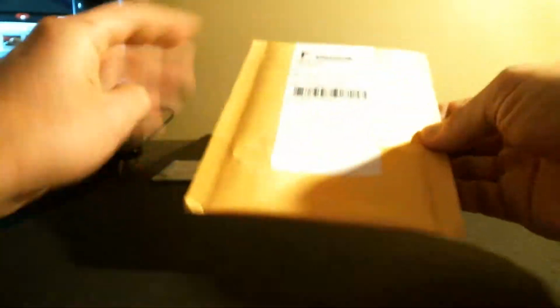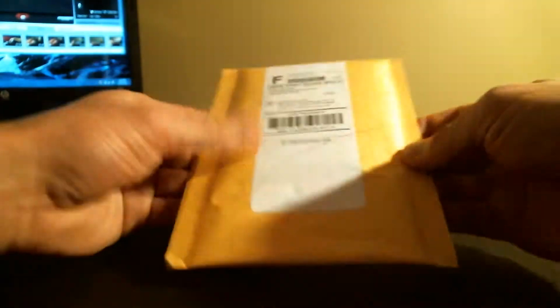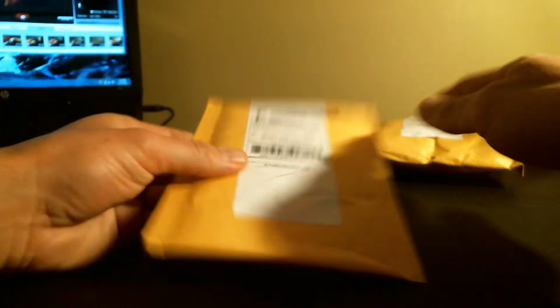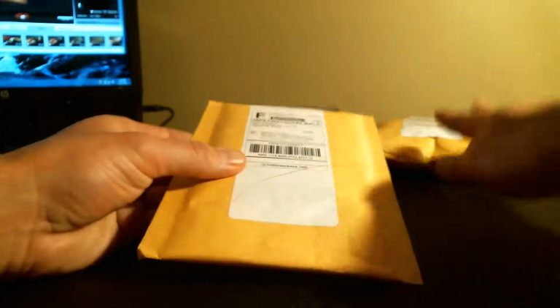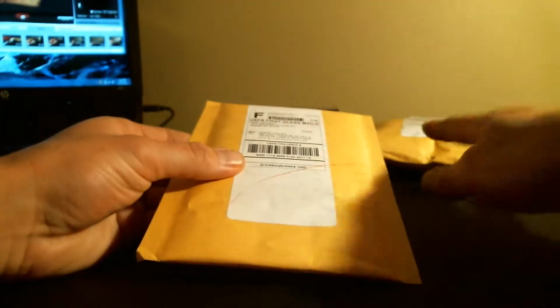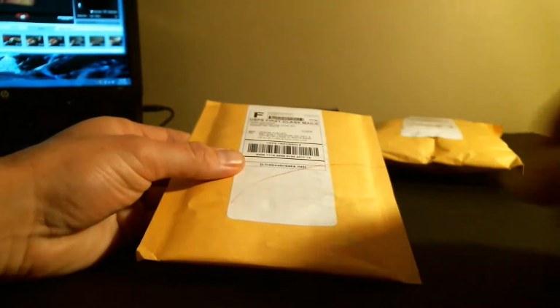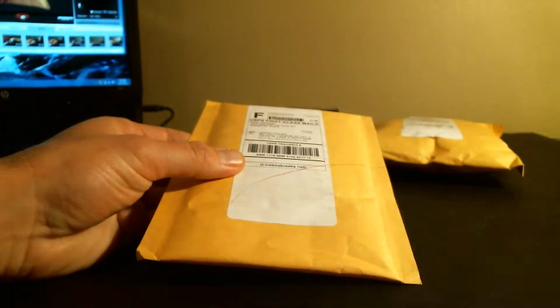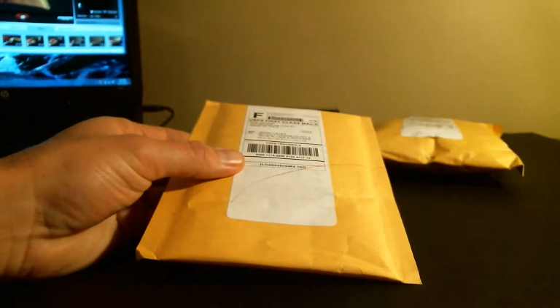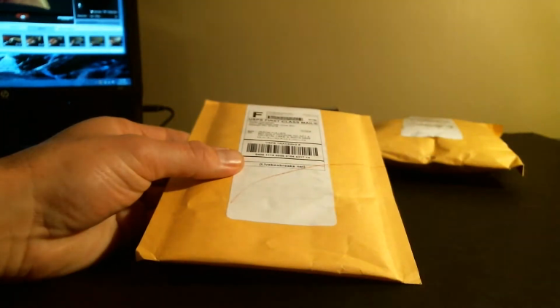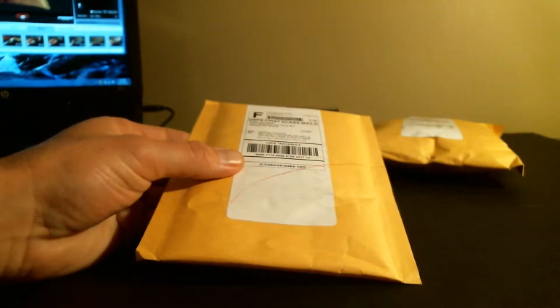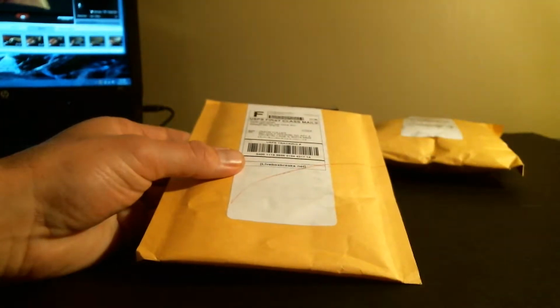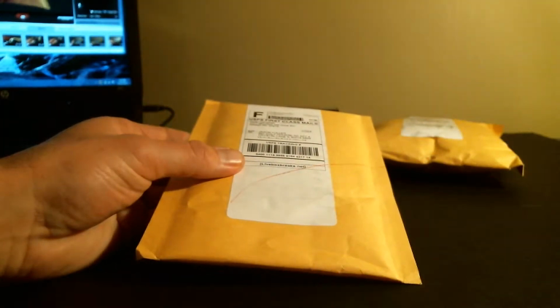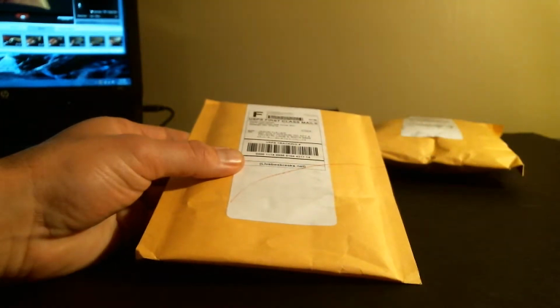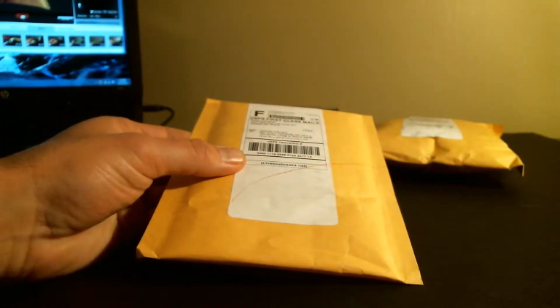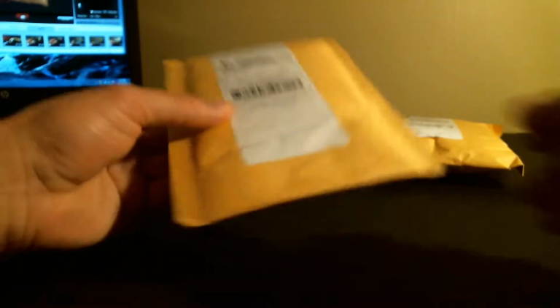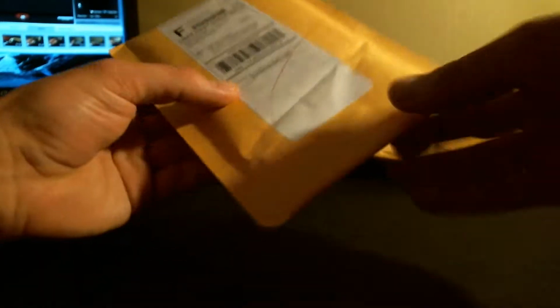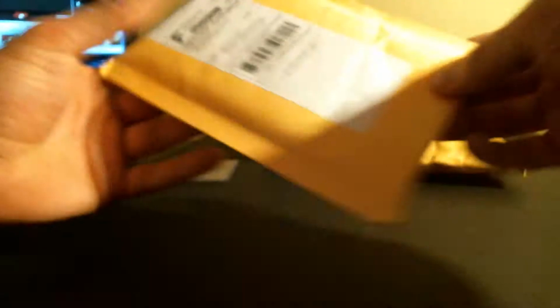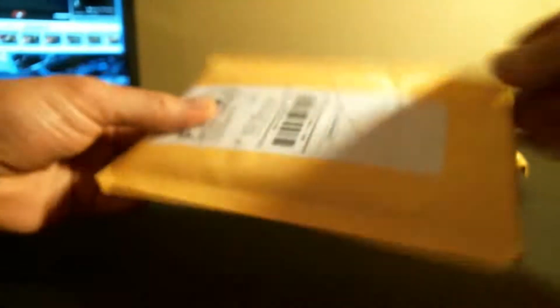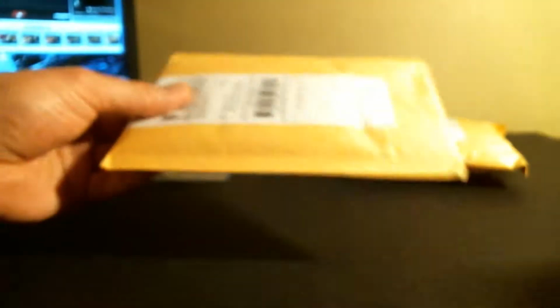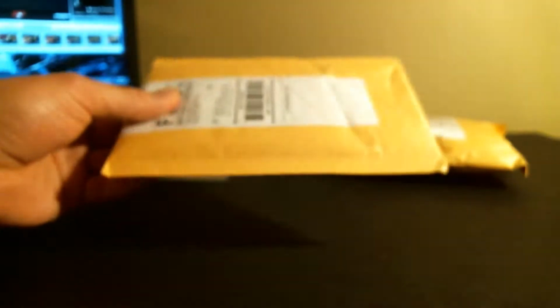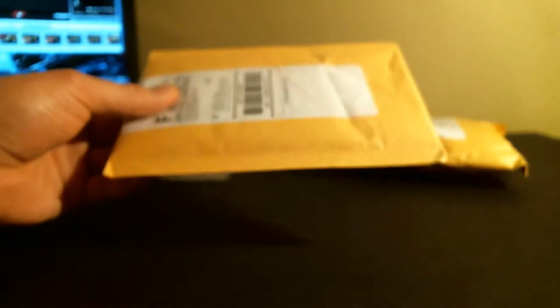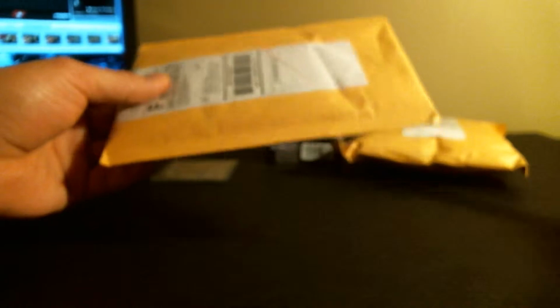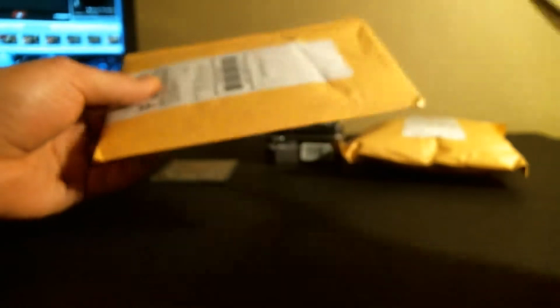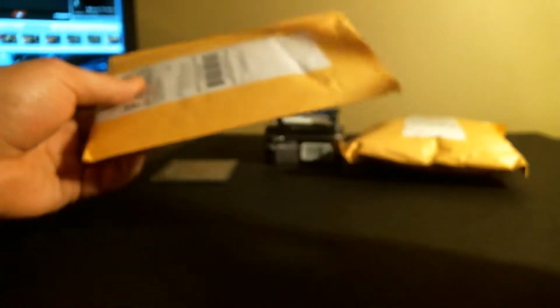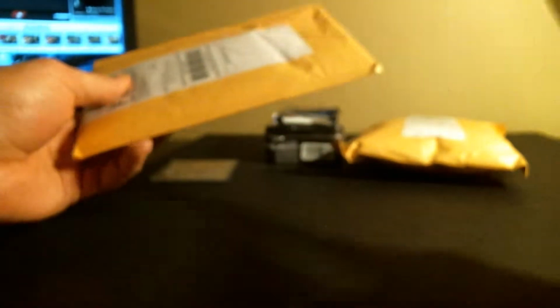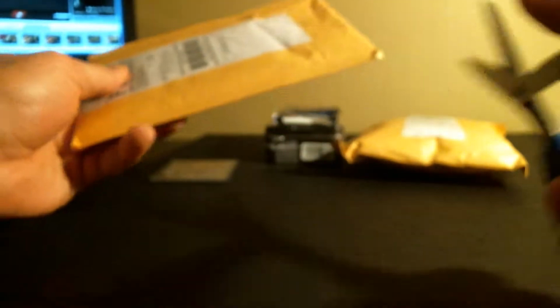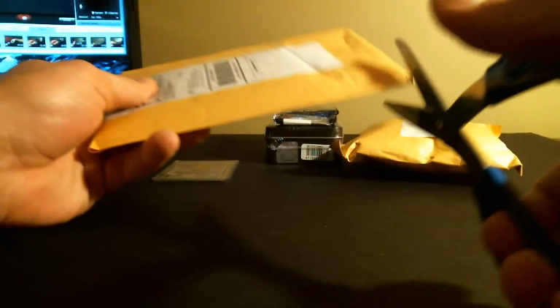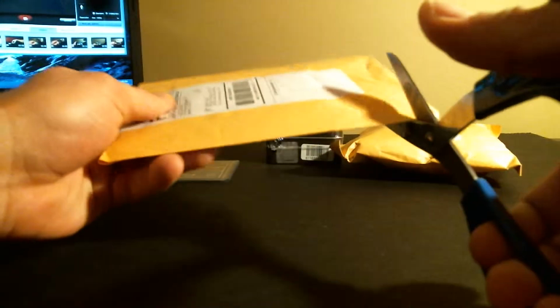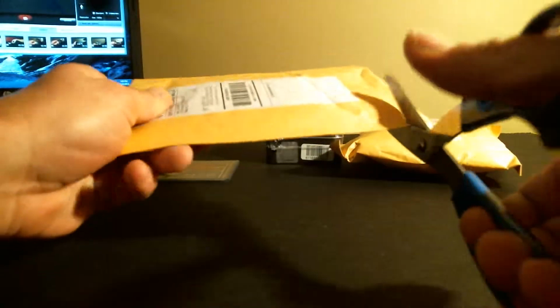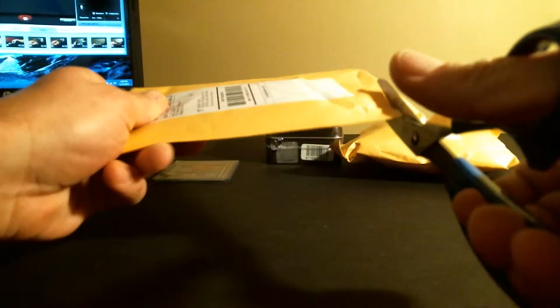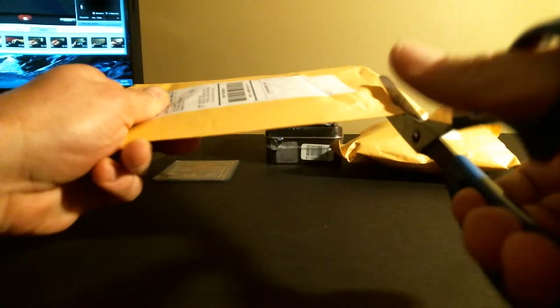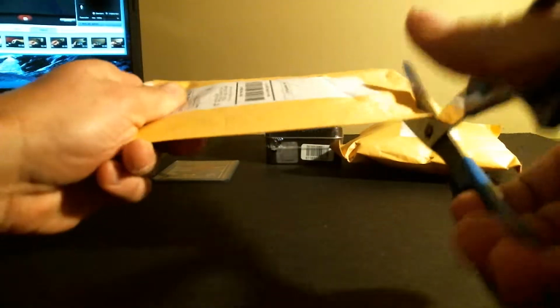These two packages are from LiveBoxBreaks.net. I encourage you to check it out — it's pretty fun.